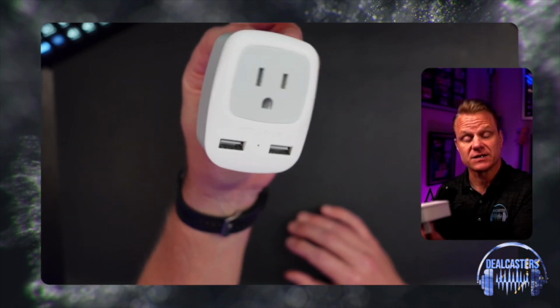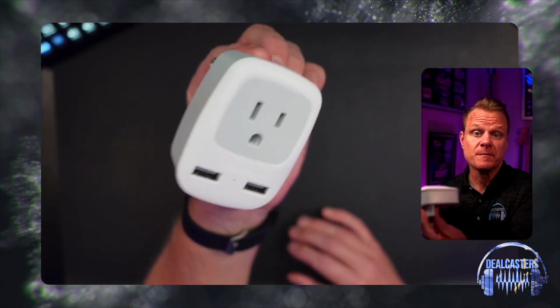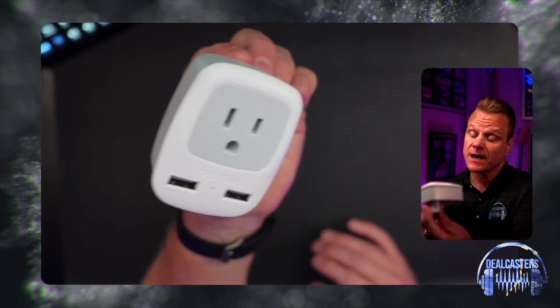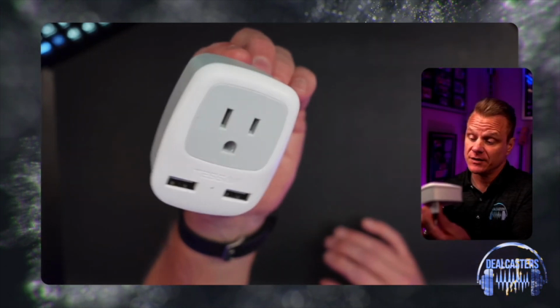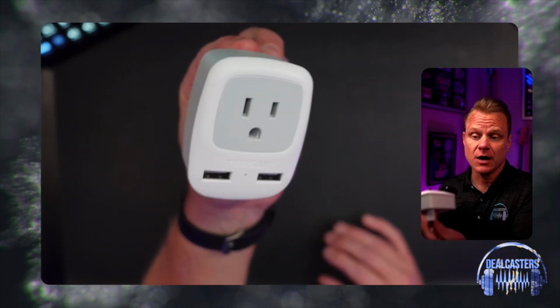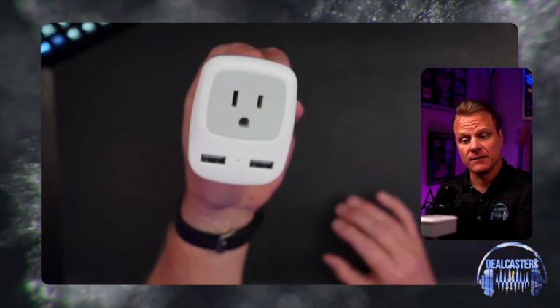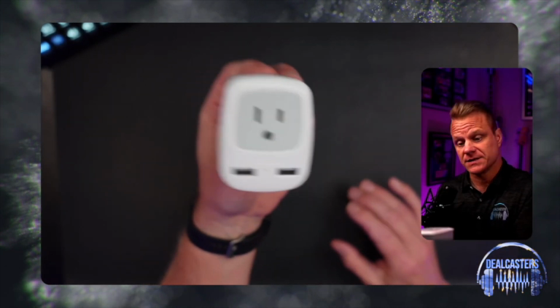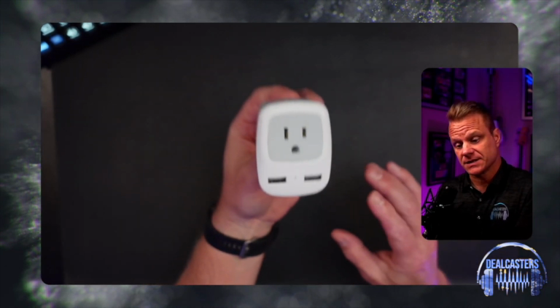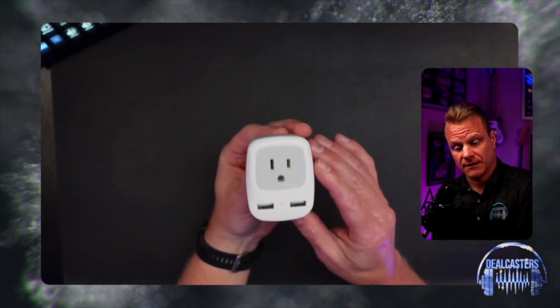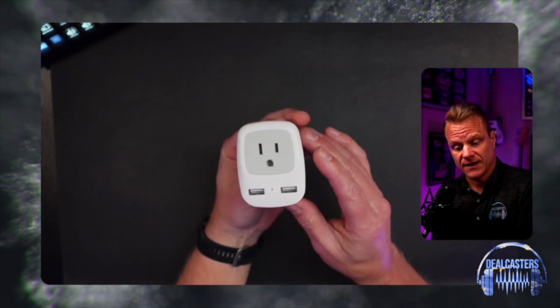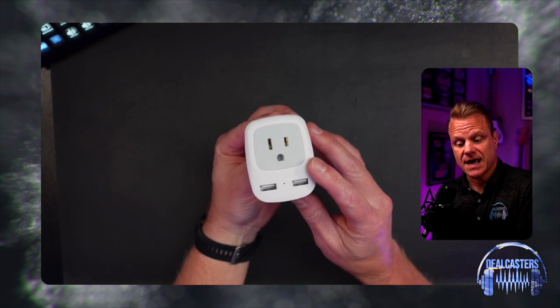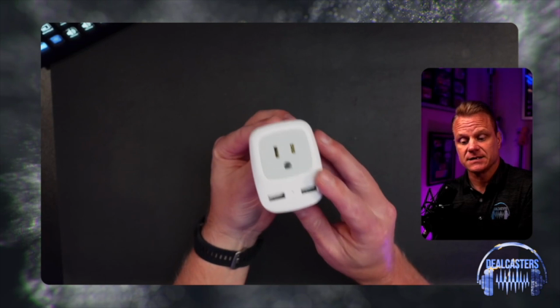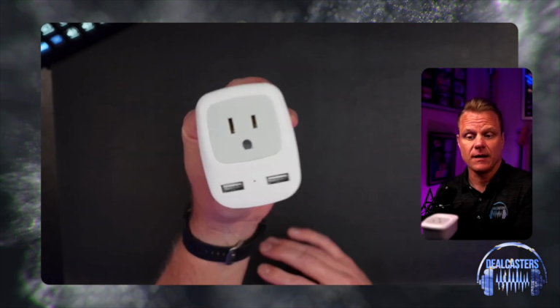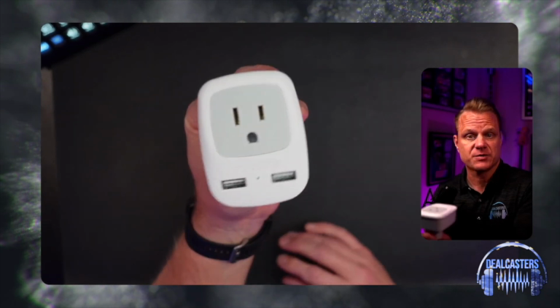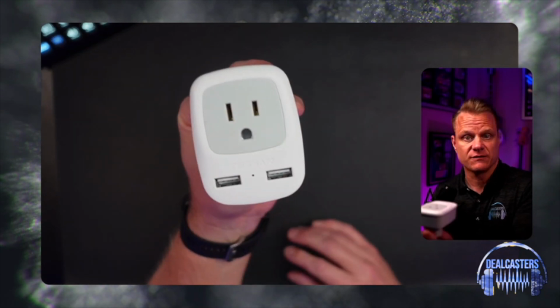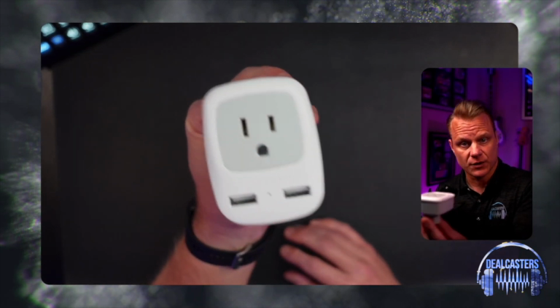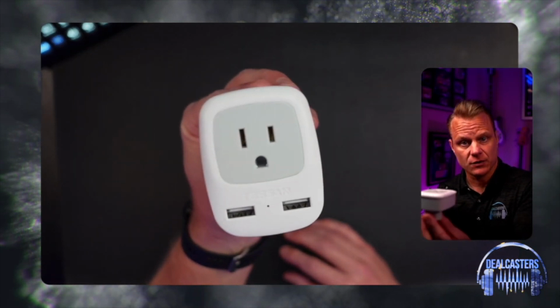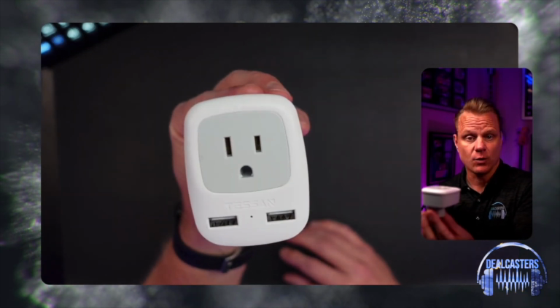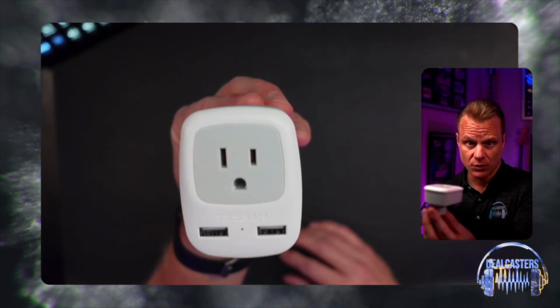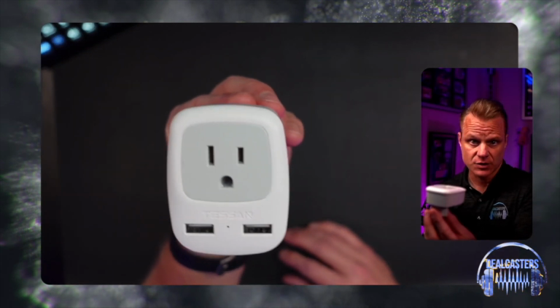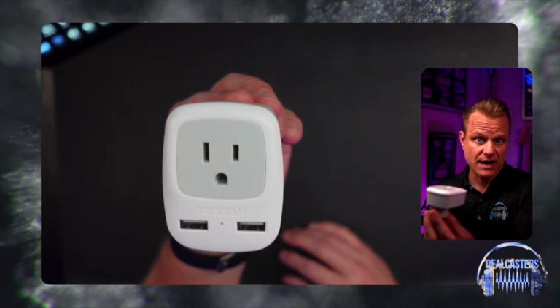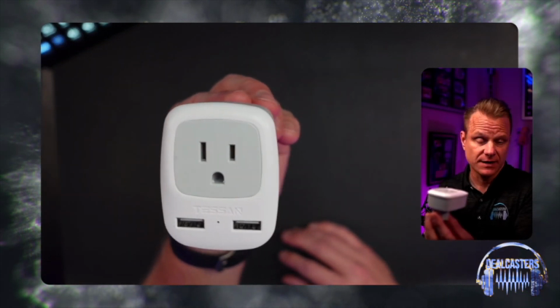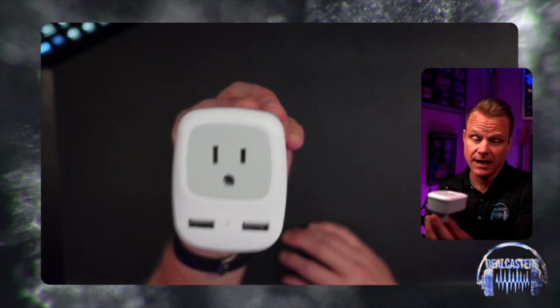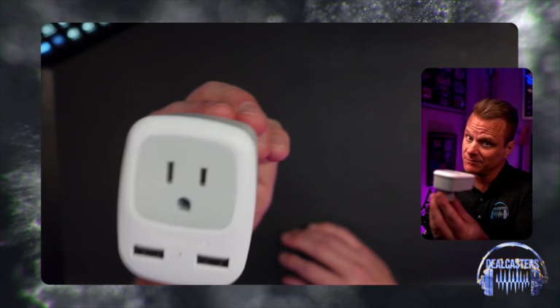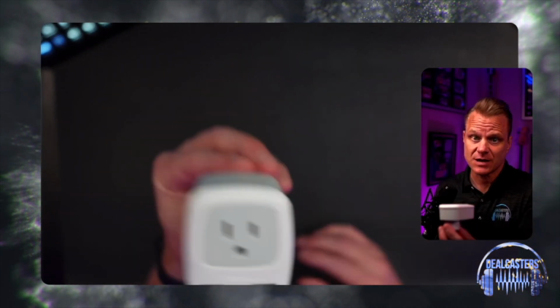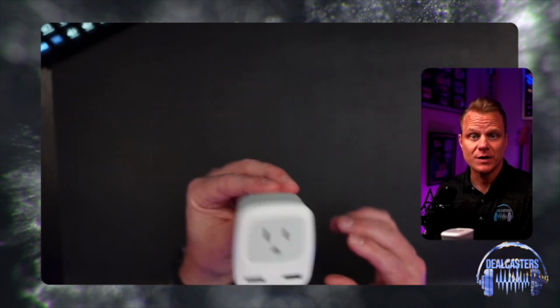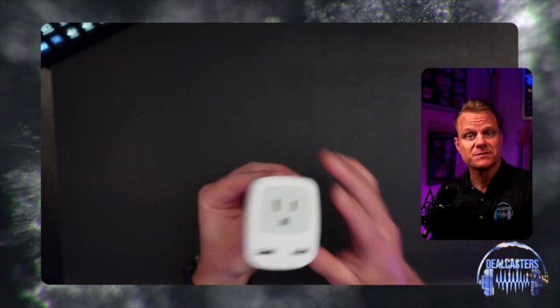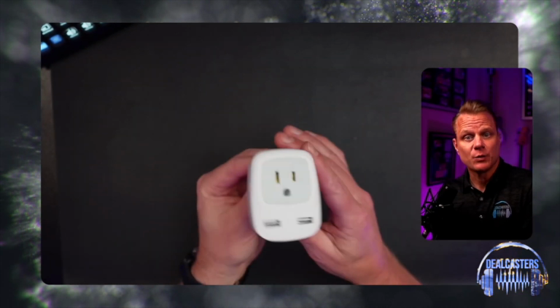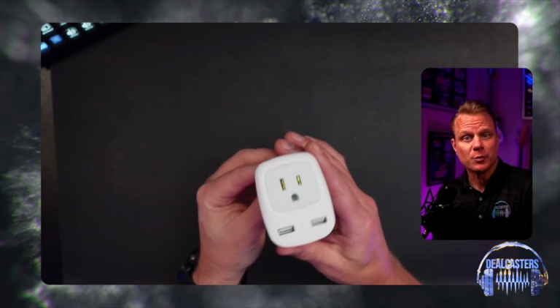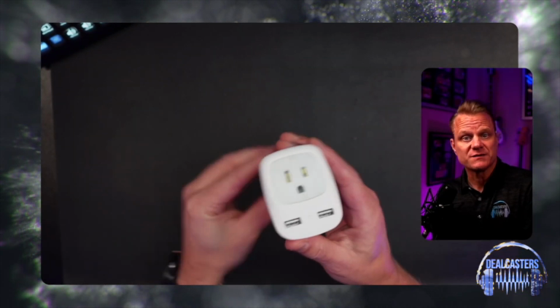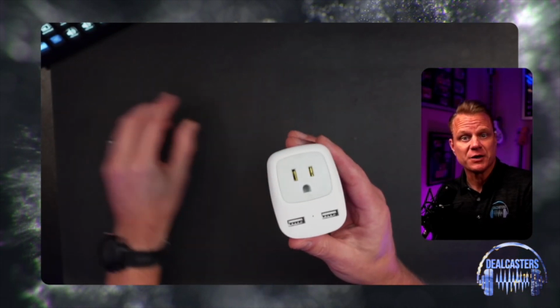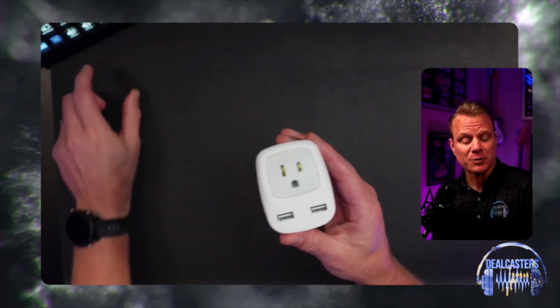So there you go. This is a fantastic option for you when you are traveling. And as always, we hope this video helps you.